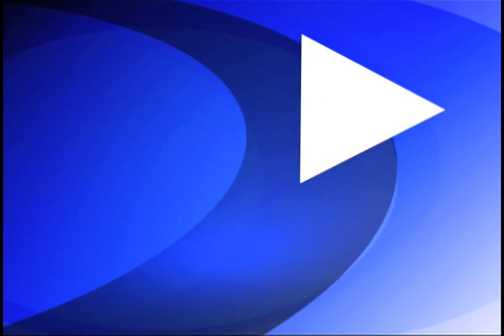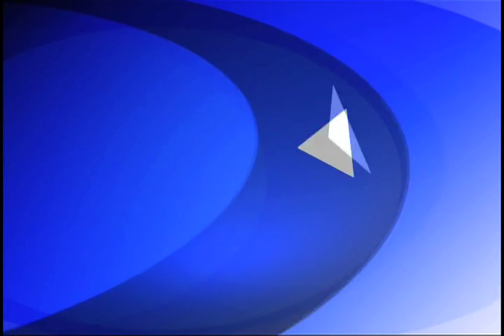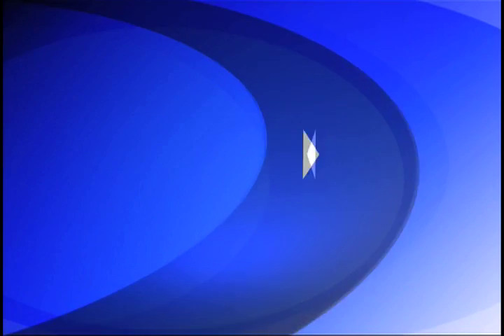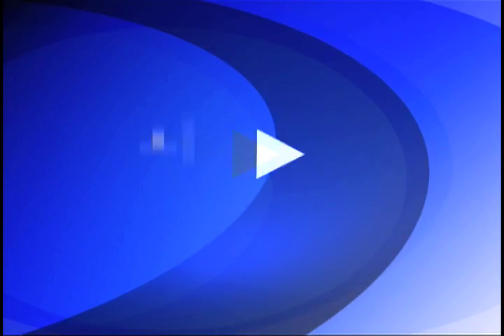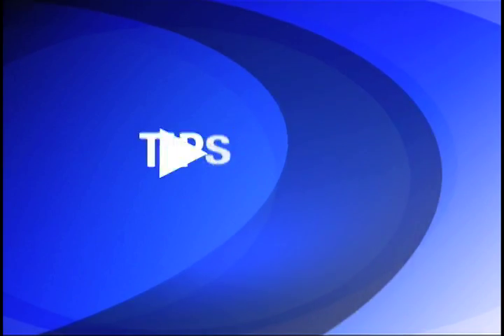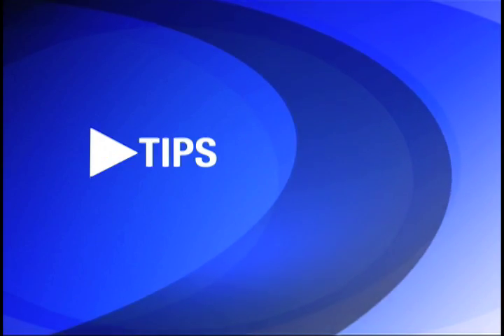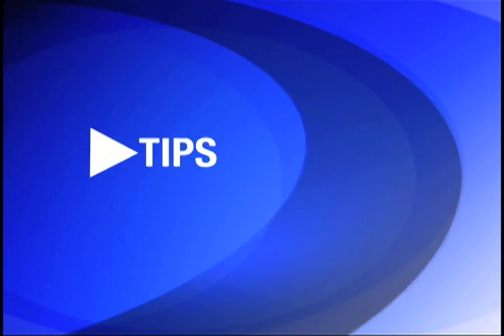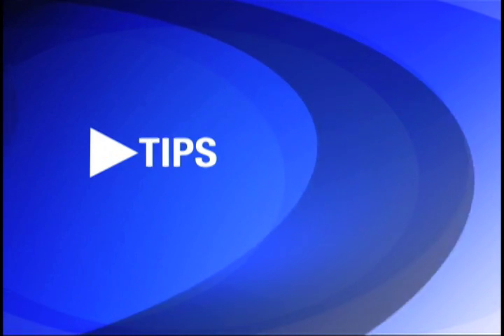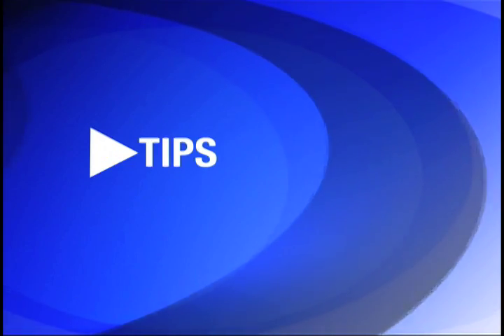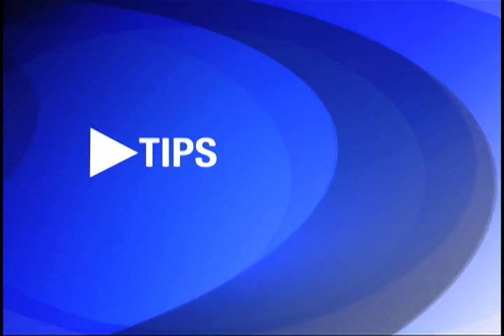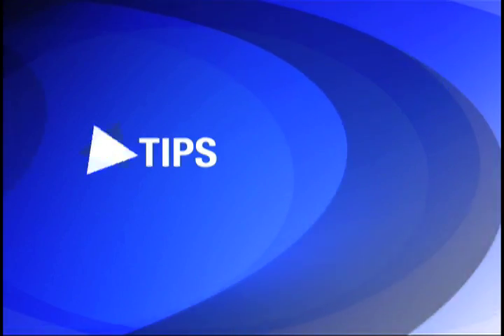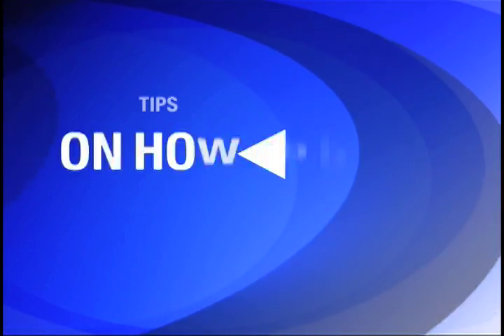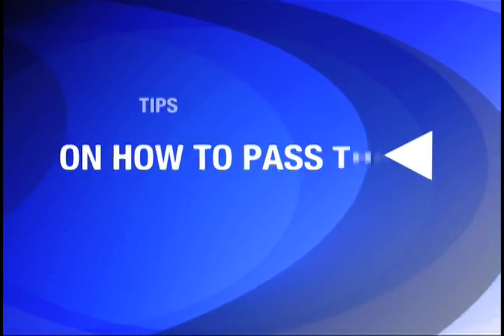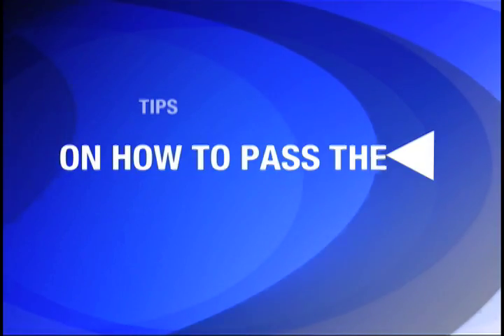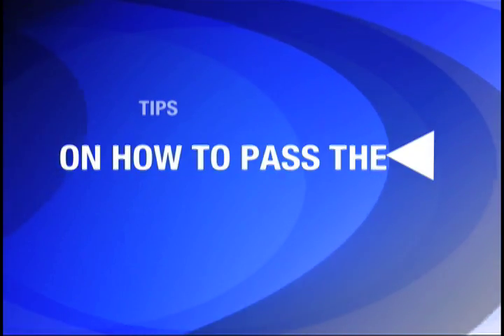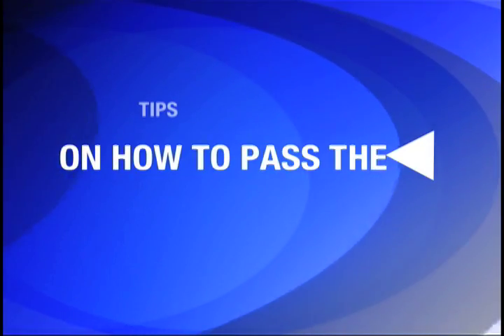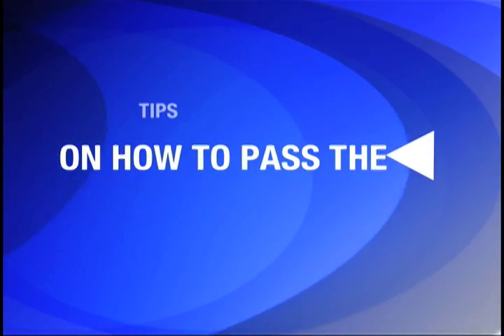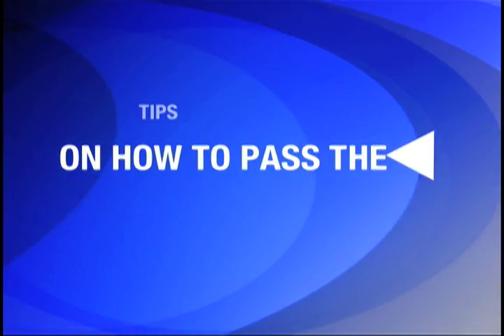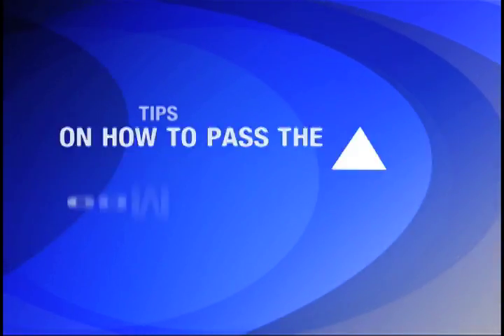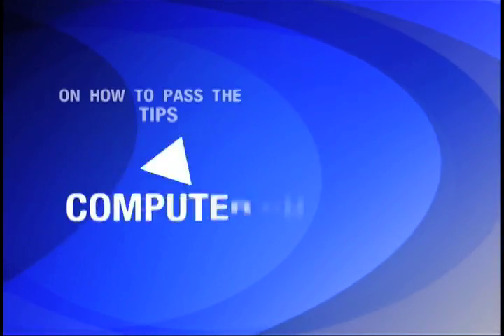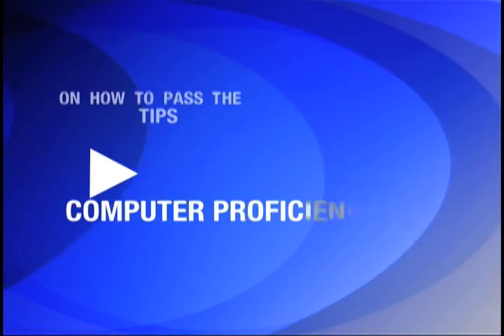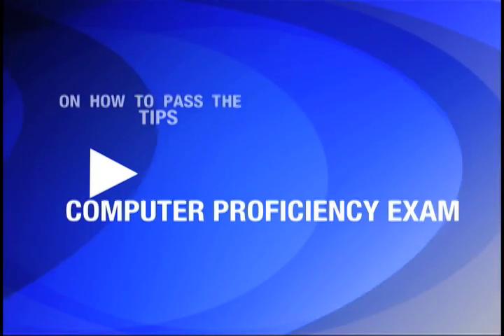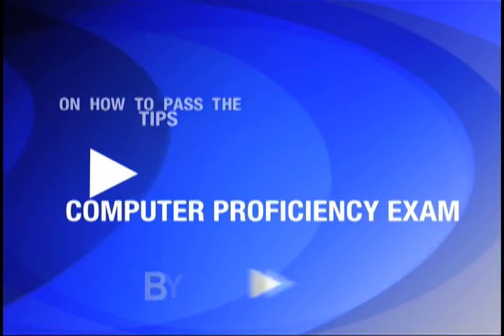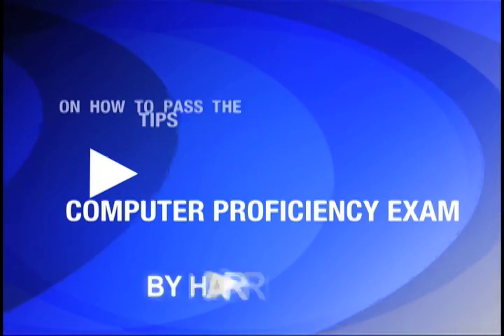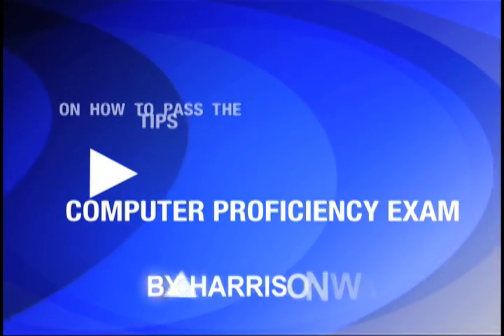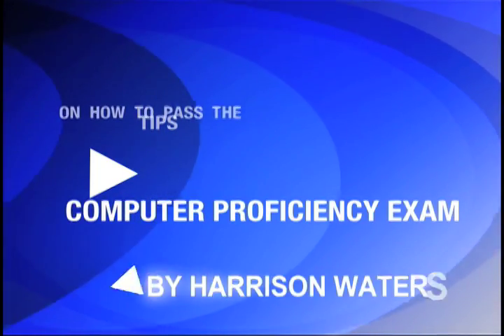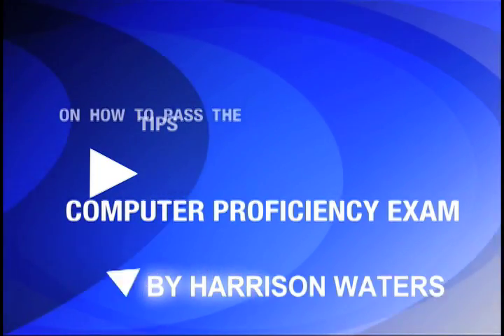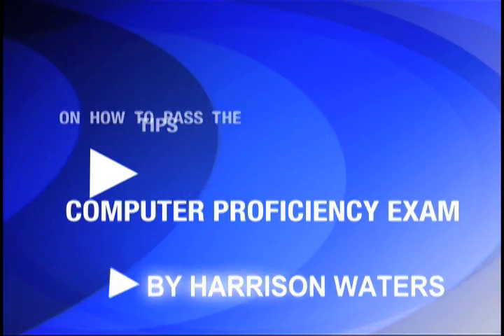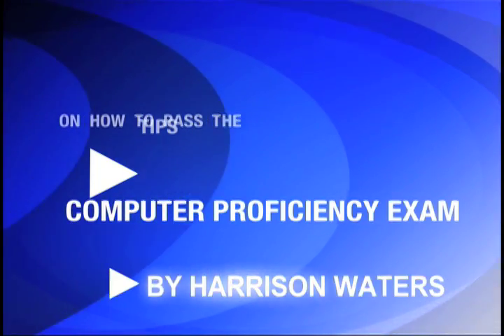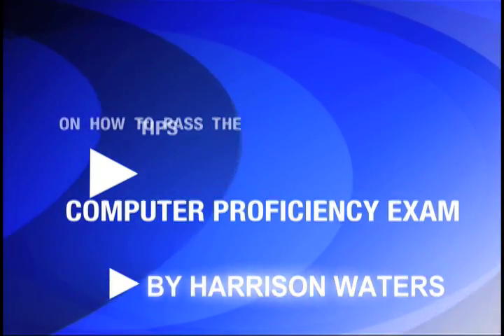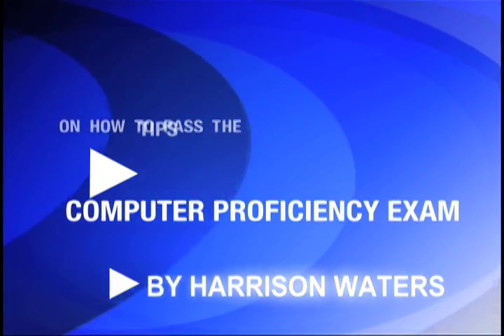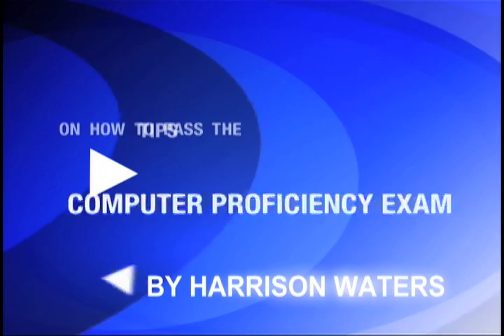Welcome to tips on how to pass the computer proficiency exam by Harrison Waters.